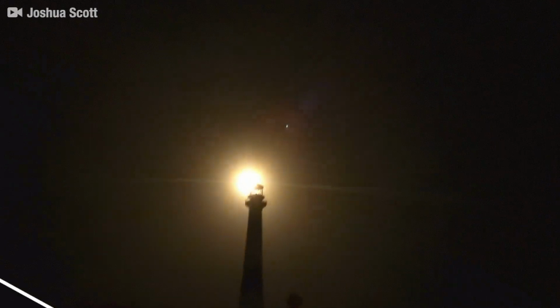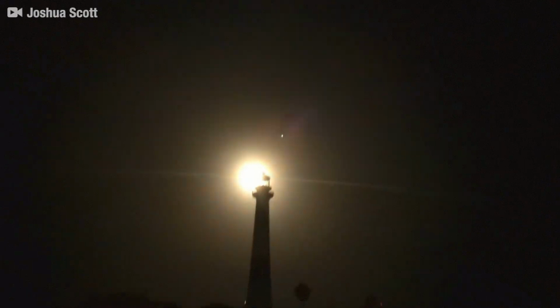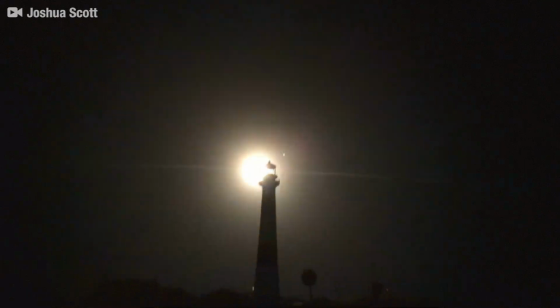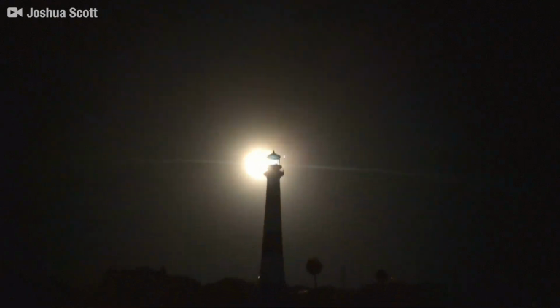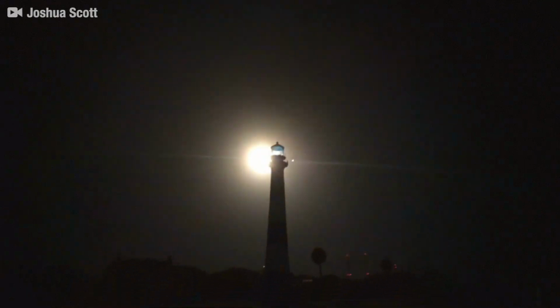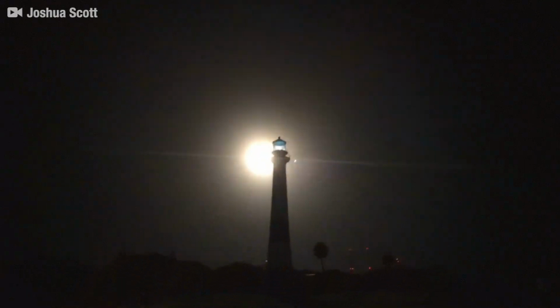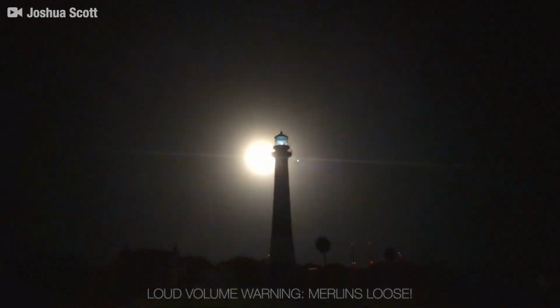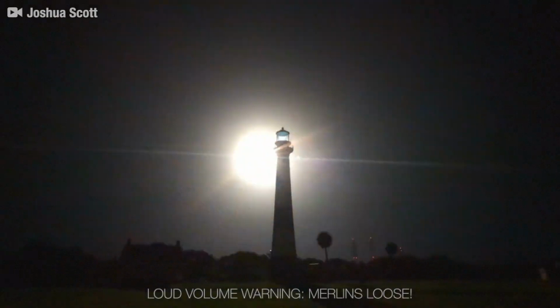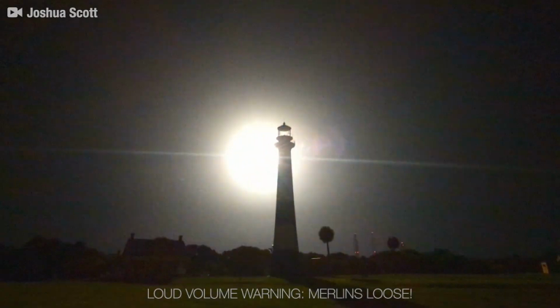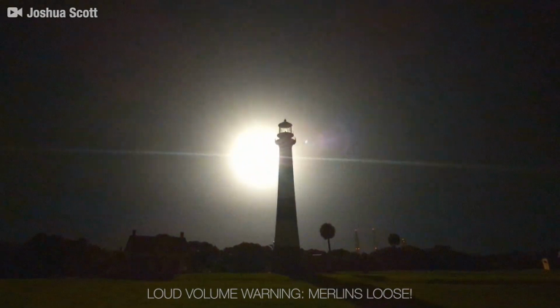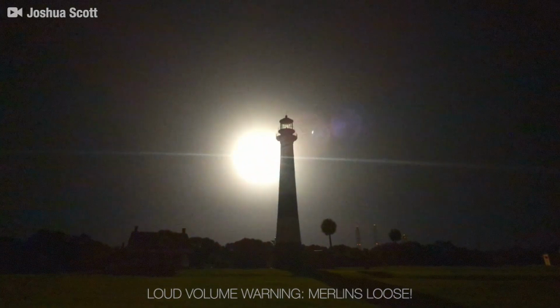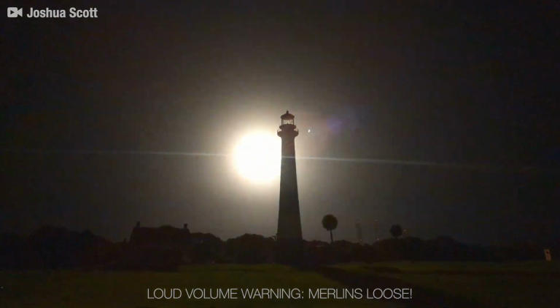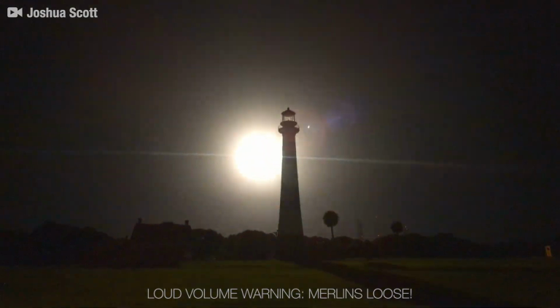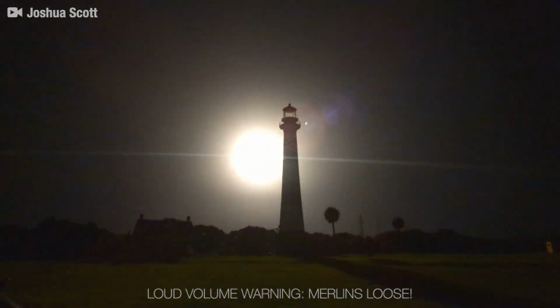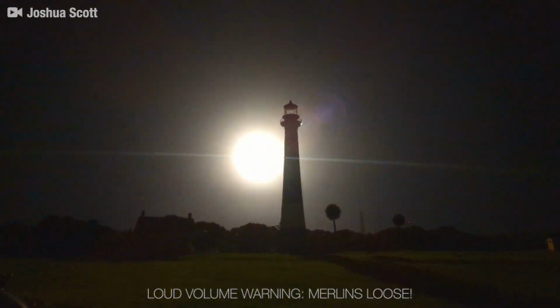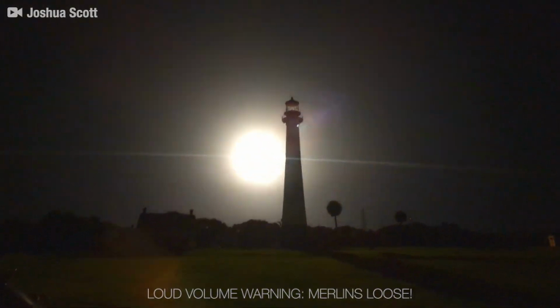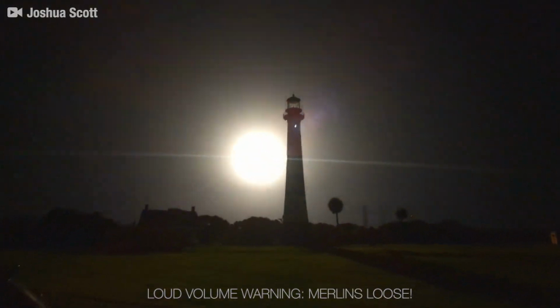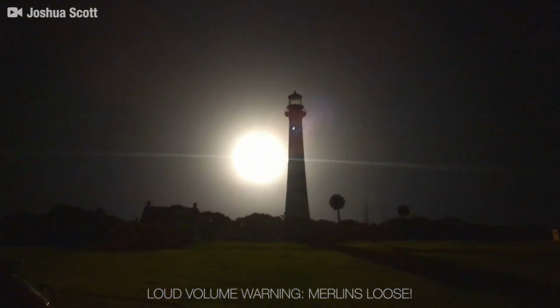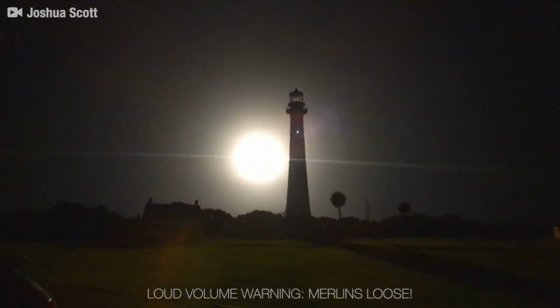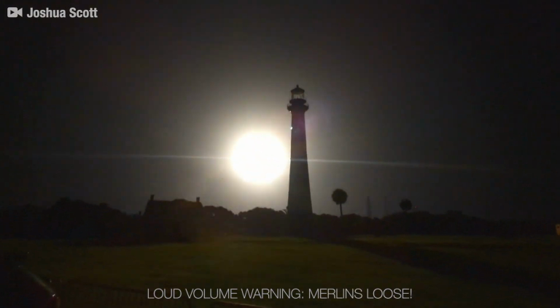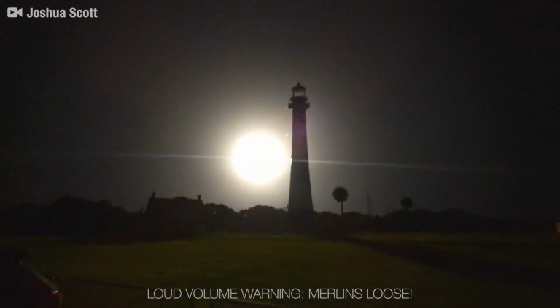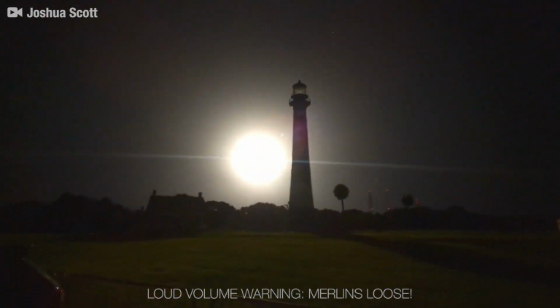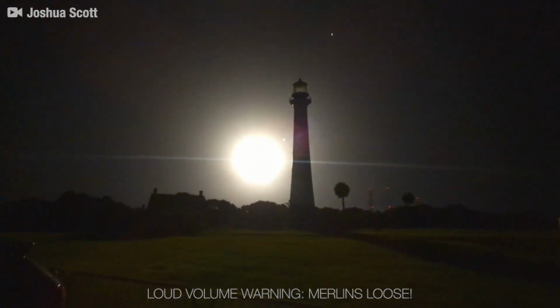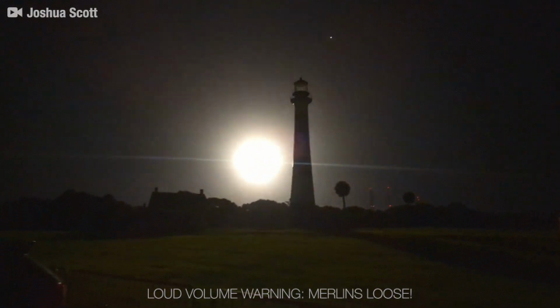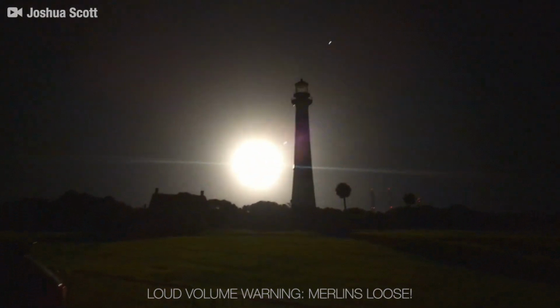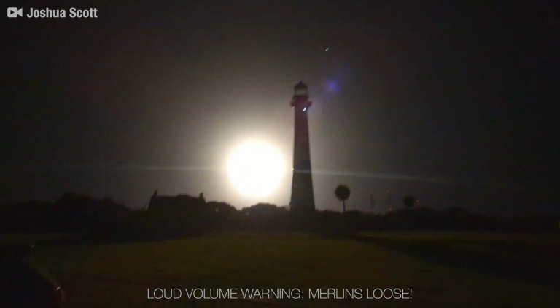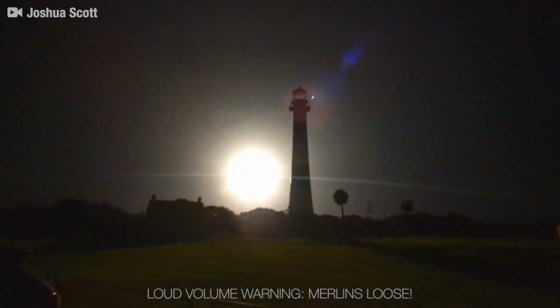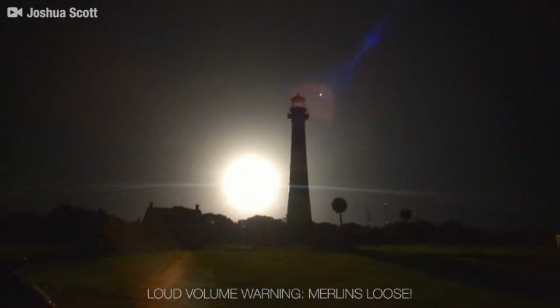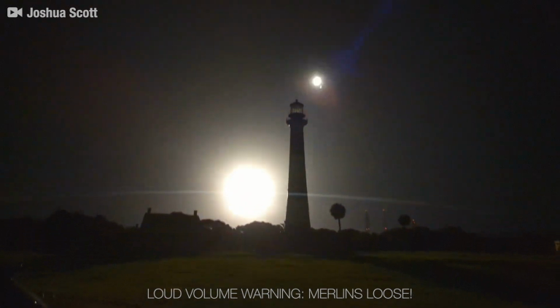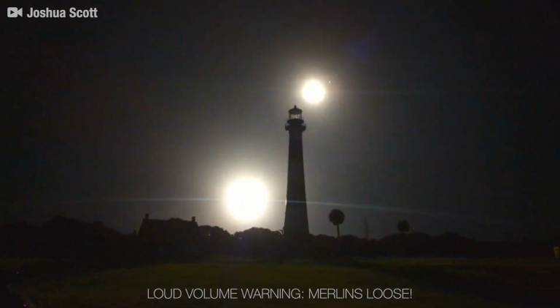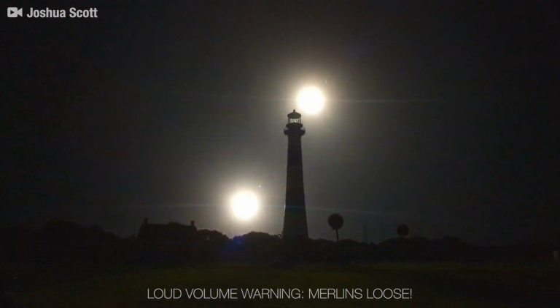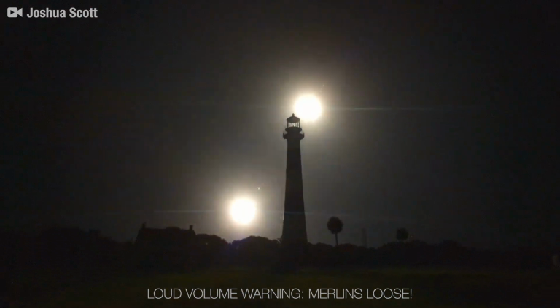Here's what it looks and sounds like to witness the Falcon Heavy side boosters hurtle towards the landing pads at Cape Canaveral.